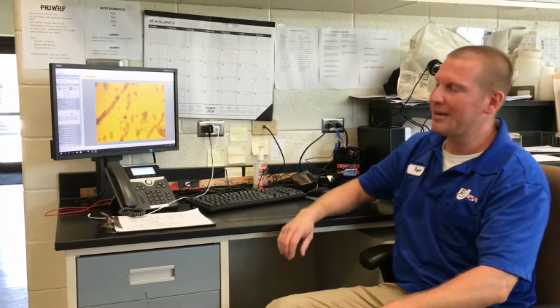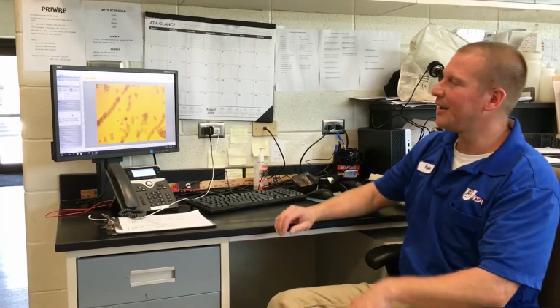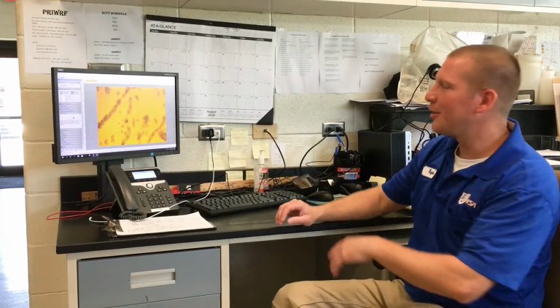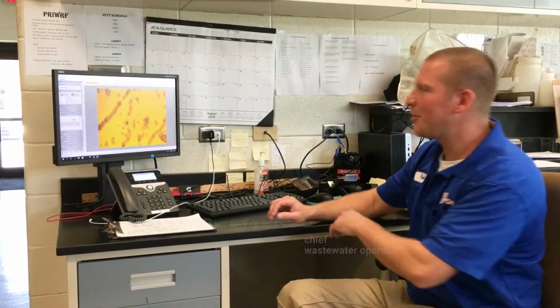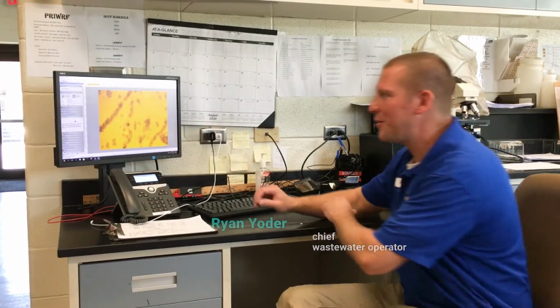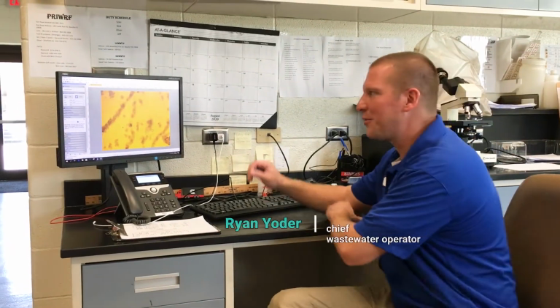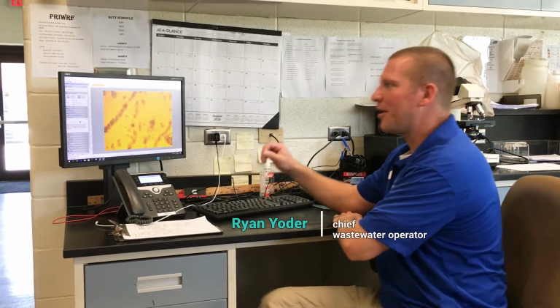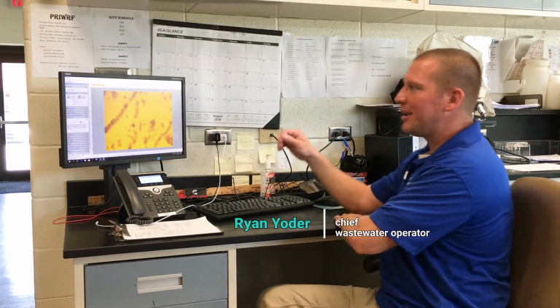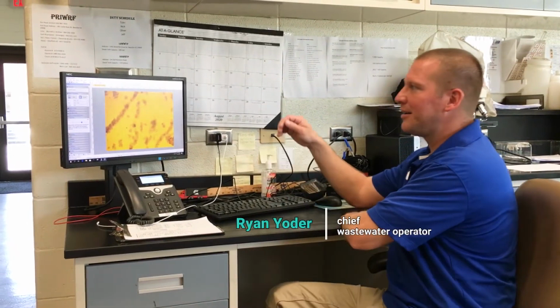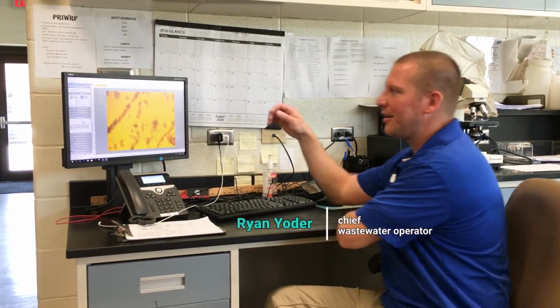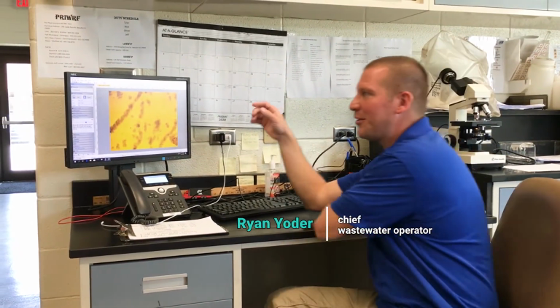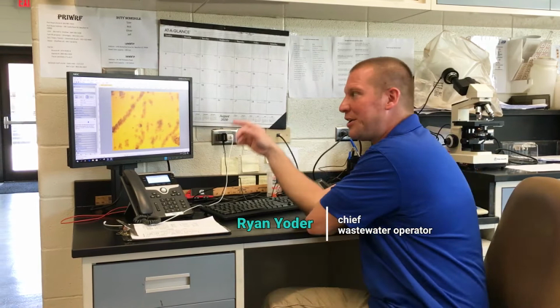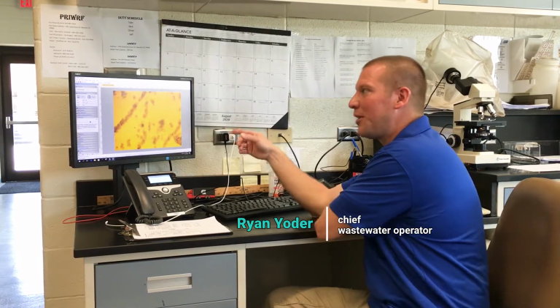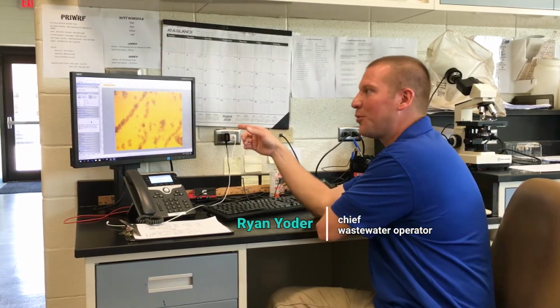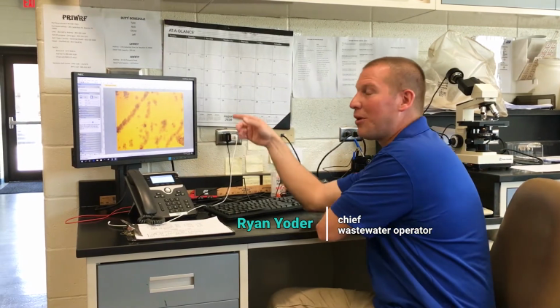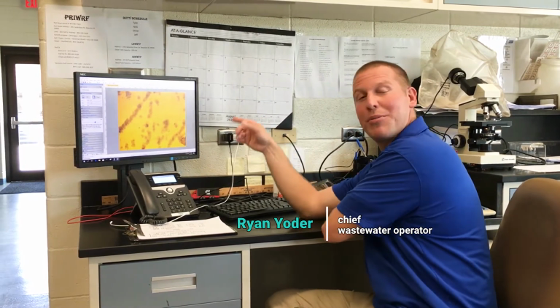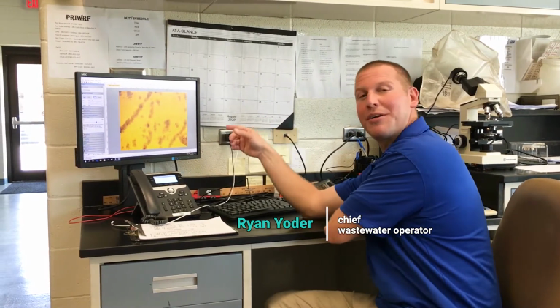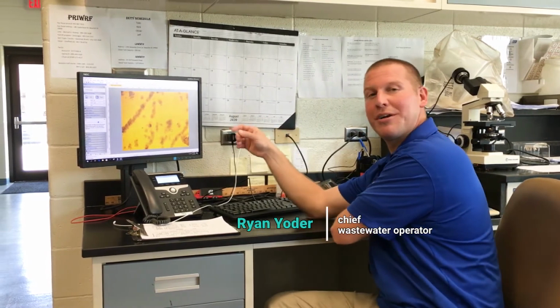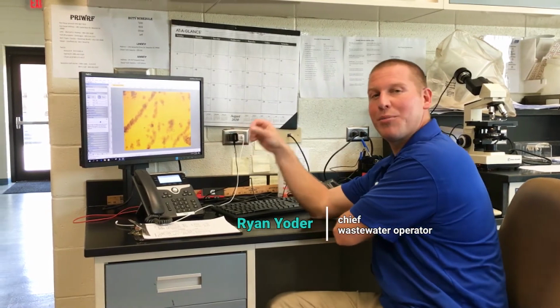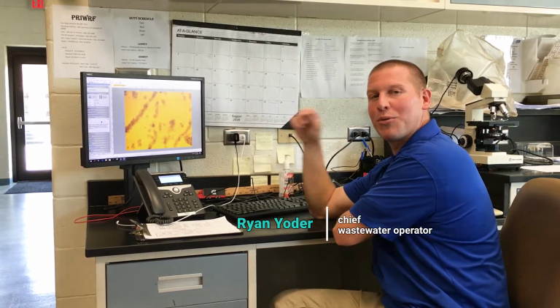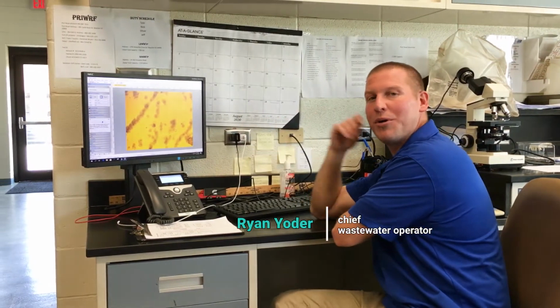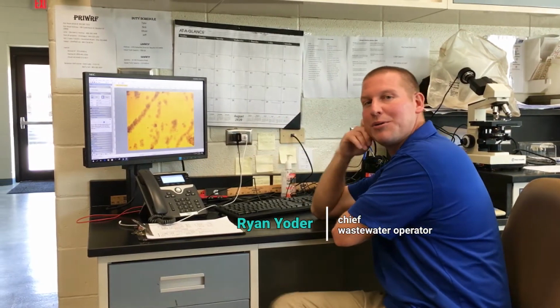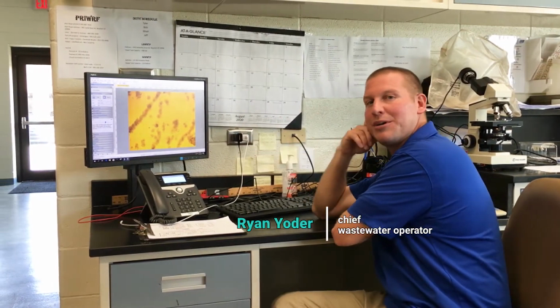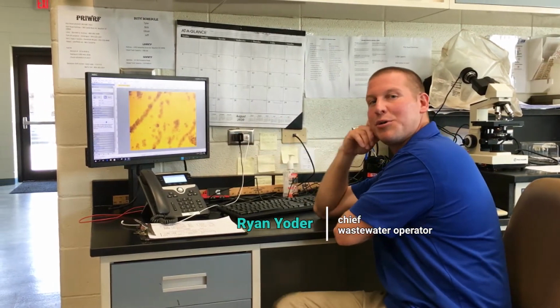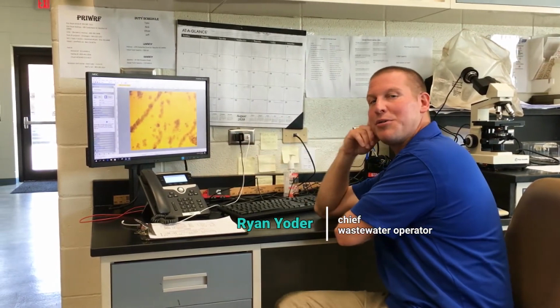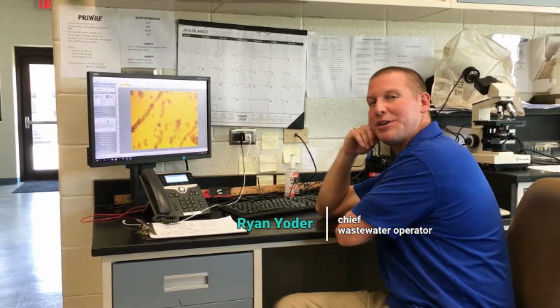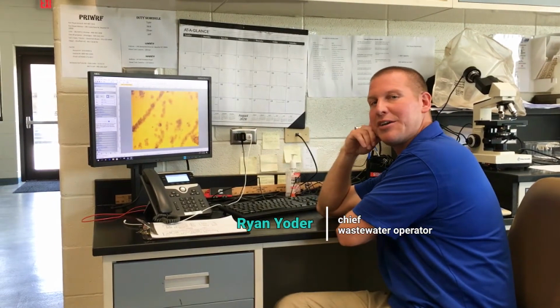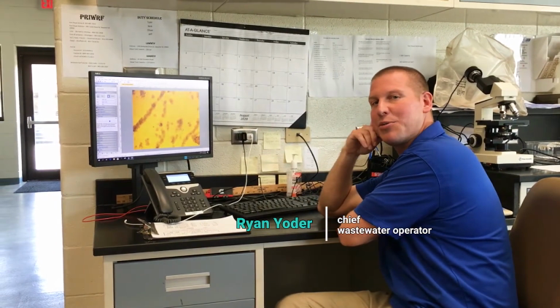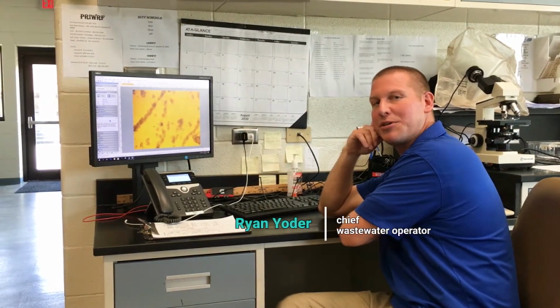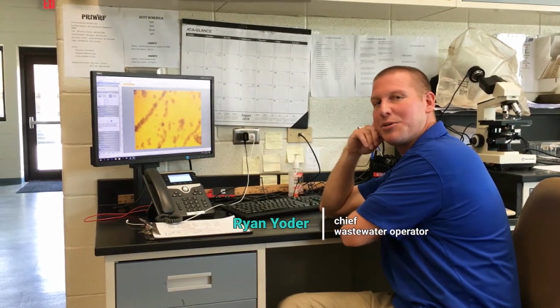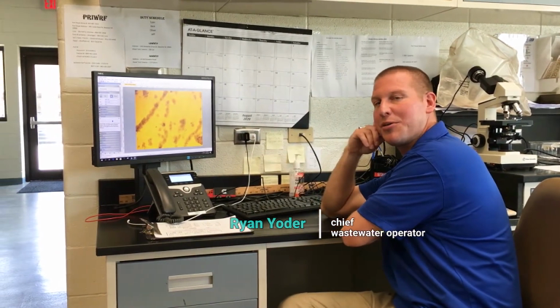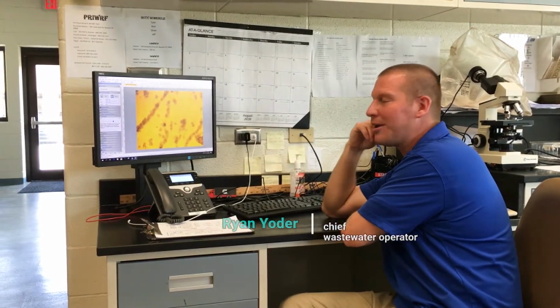Hello, my name is Ryan. I'm the chief wastewater operator here at Port Royal for Beaufort Jasper Water Sewer Authority.